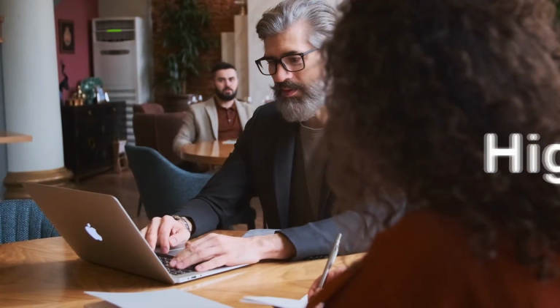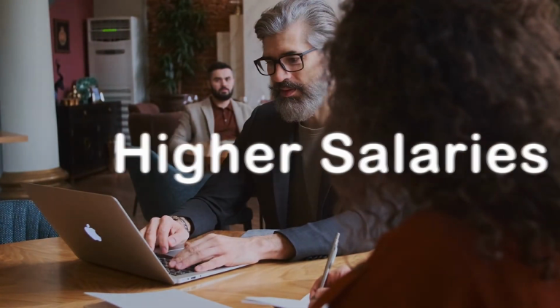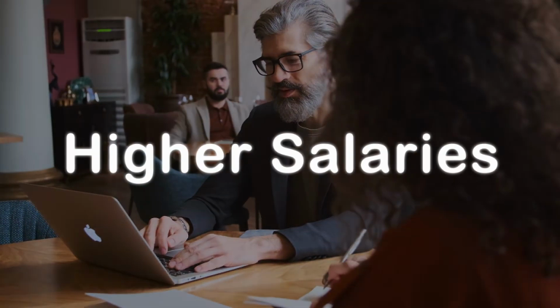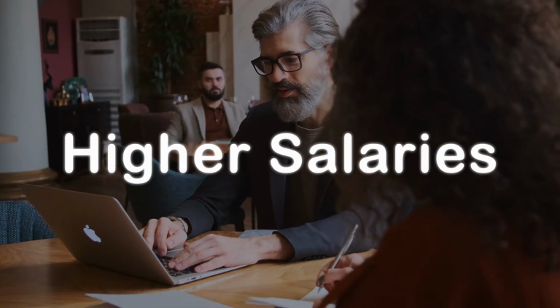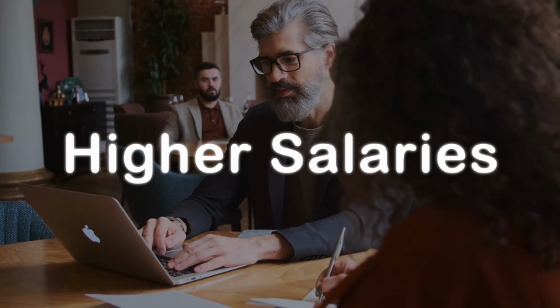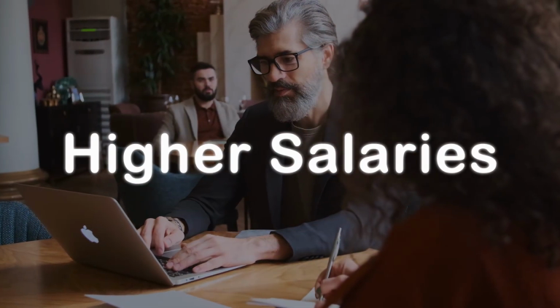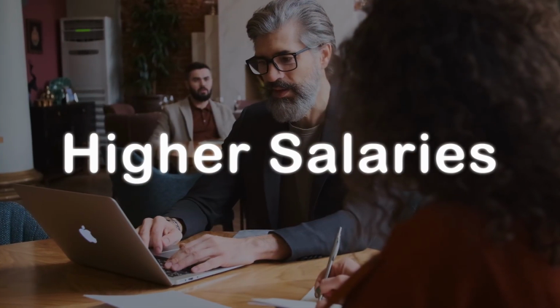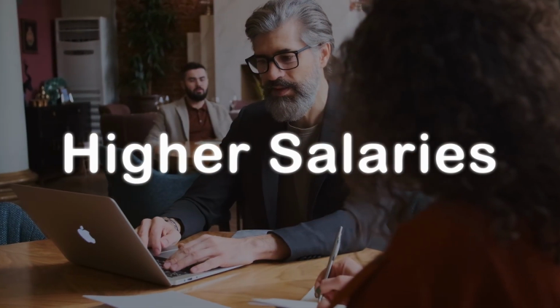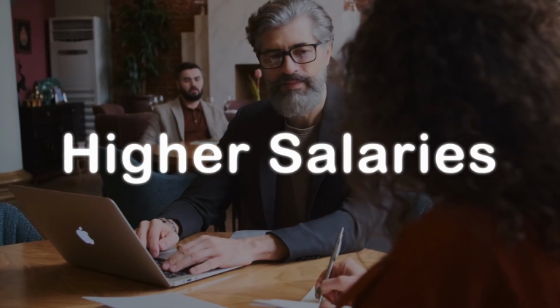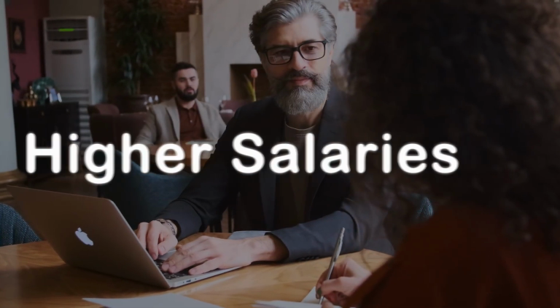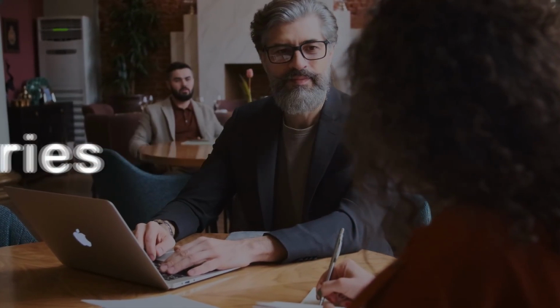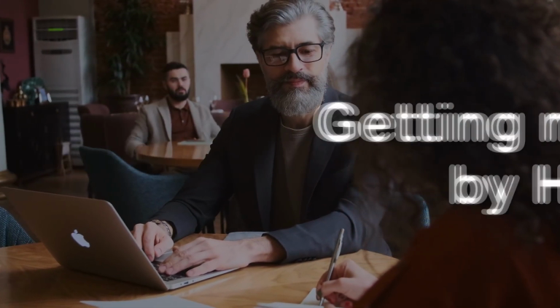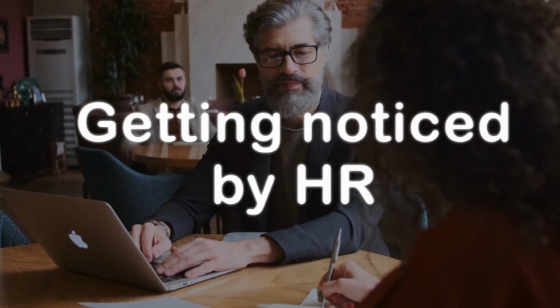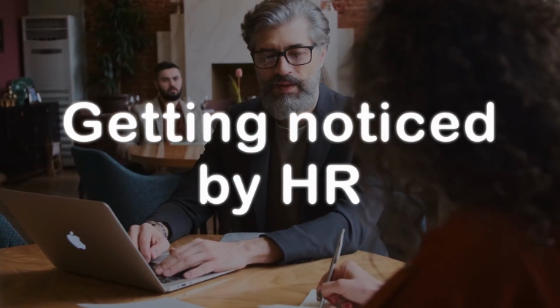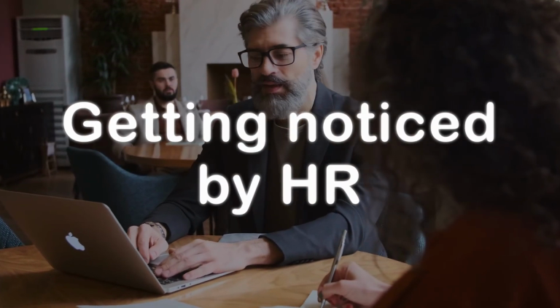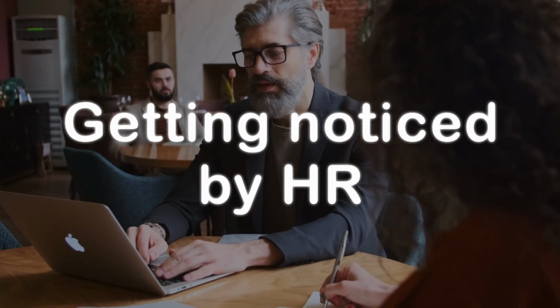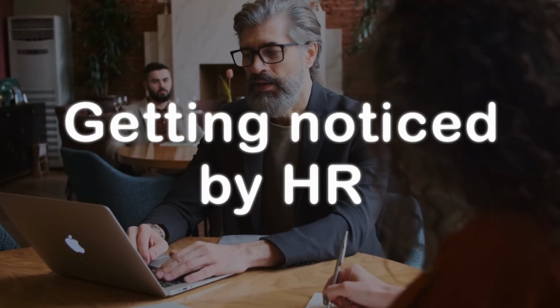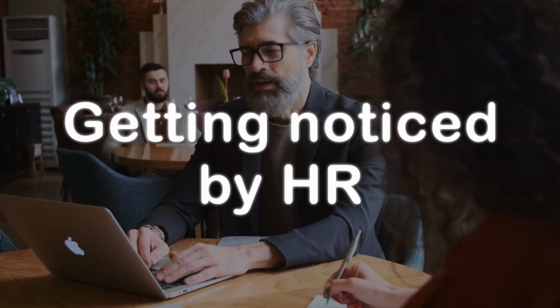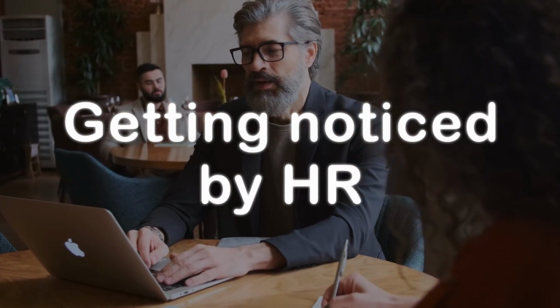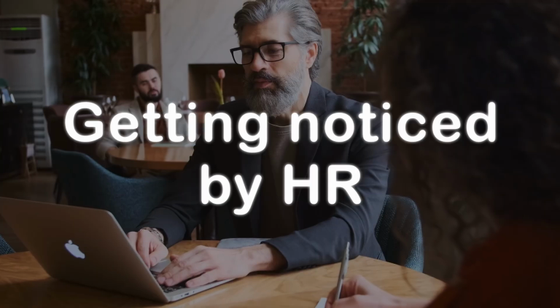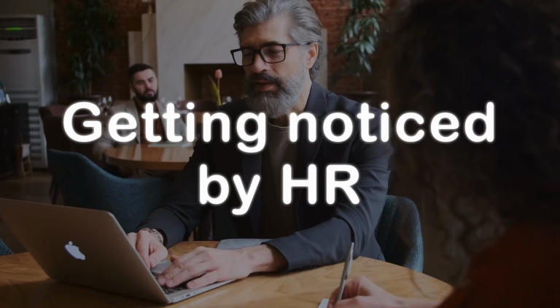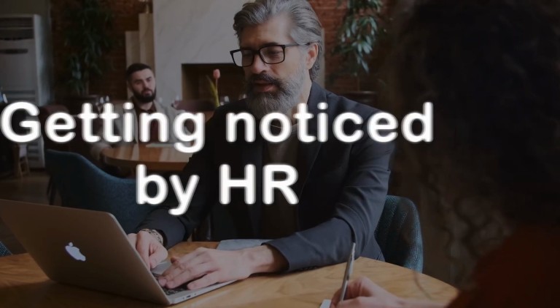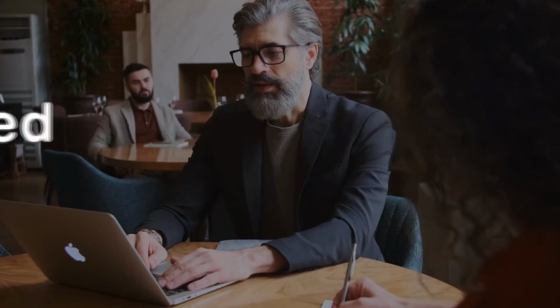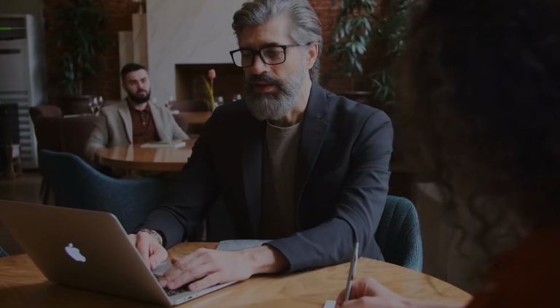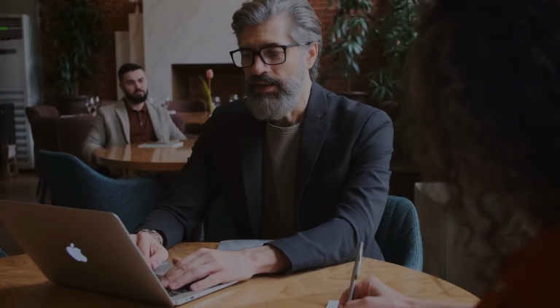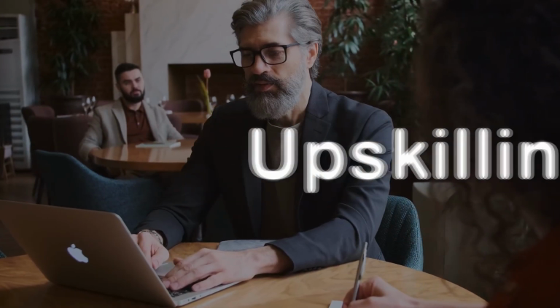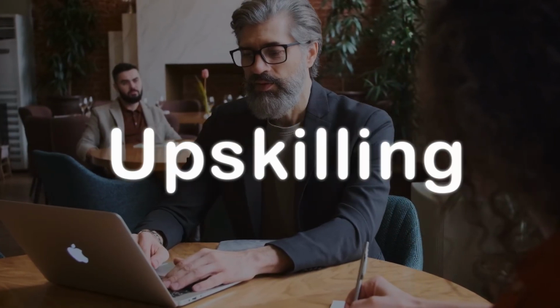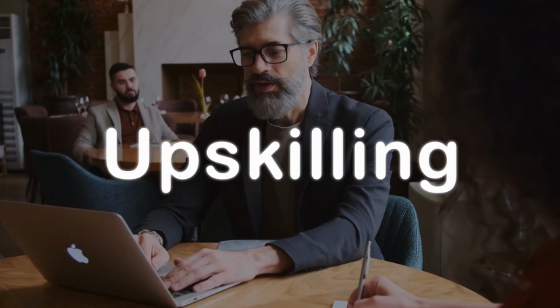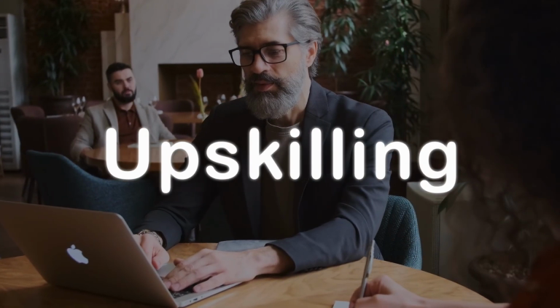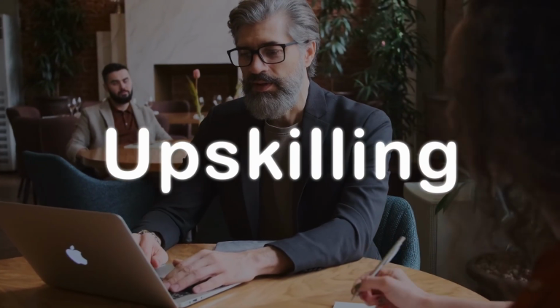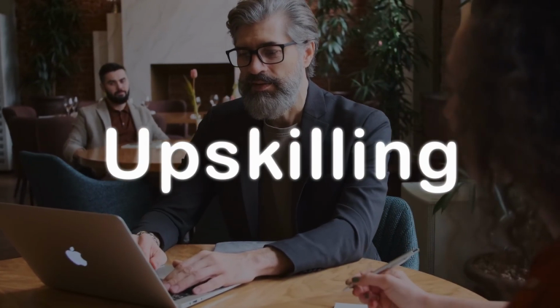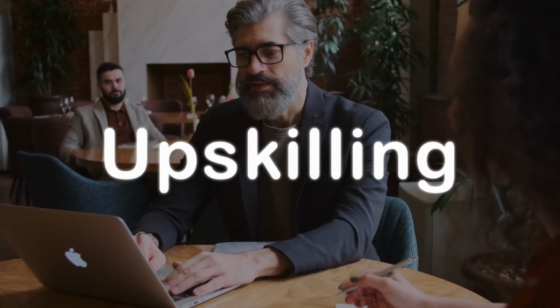Certifications mean higher salaries, higher chance of getting noticed by a hiring manager or a recruiter, and of course, just general upskilling.